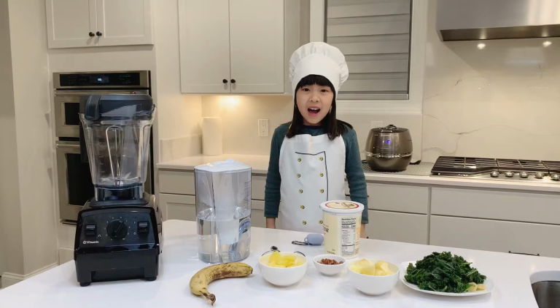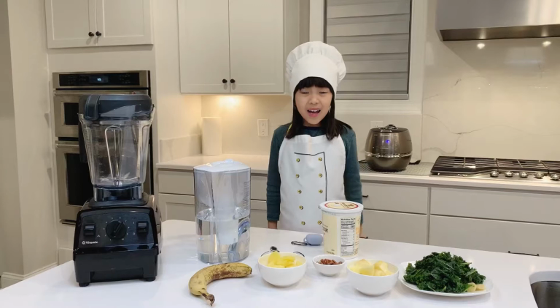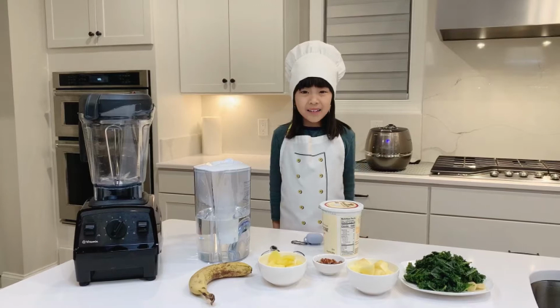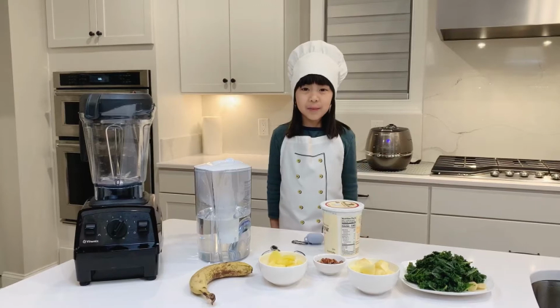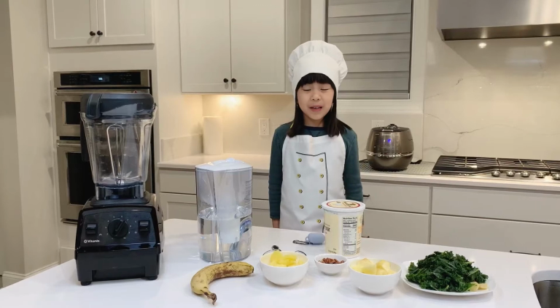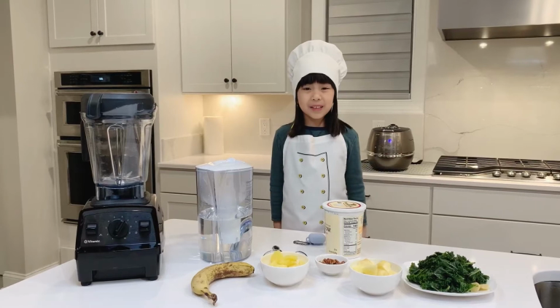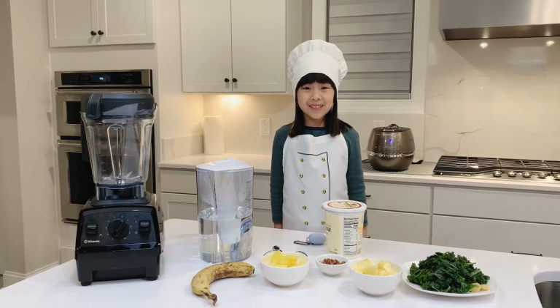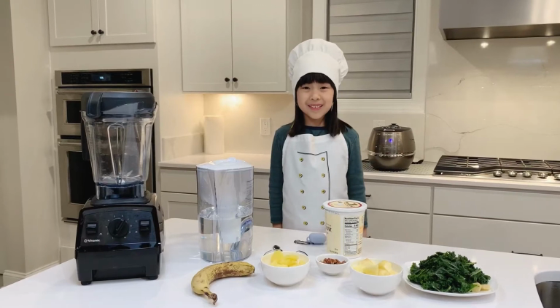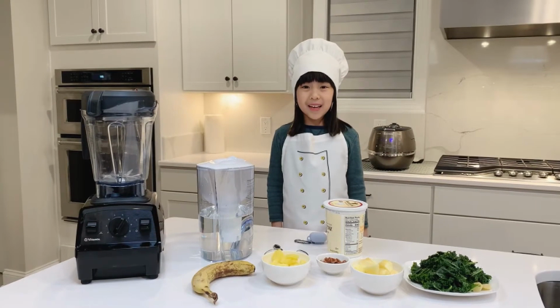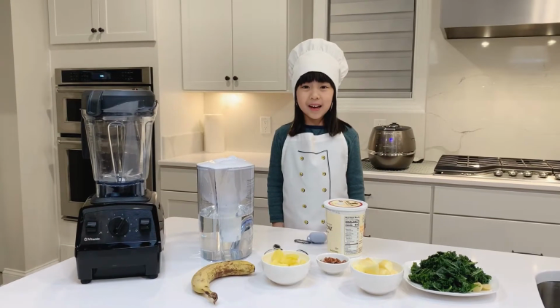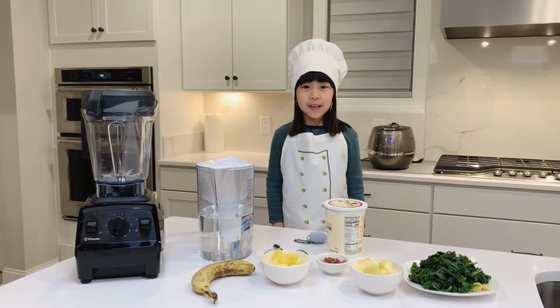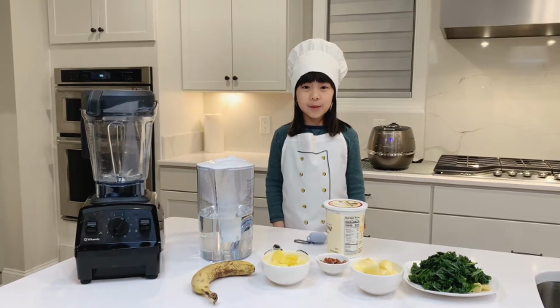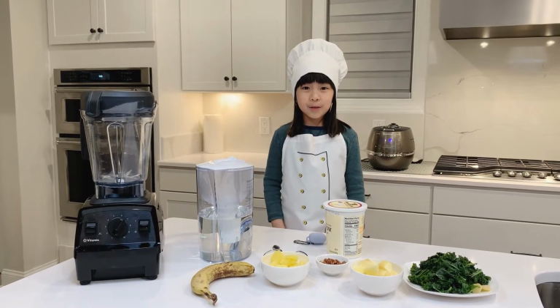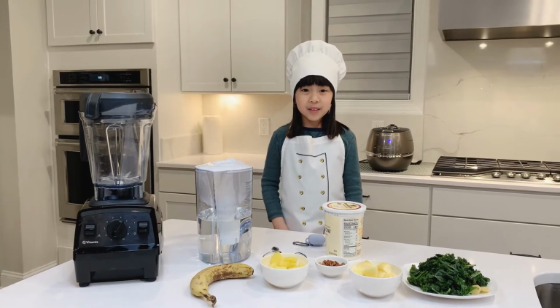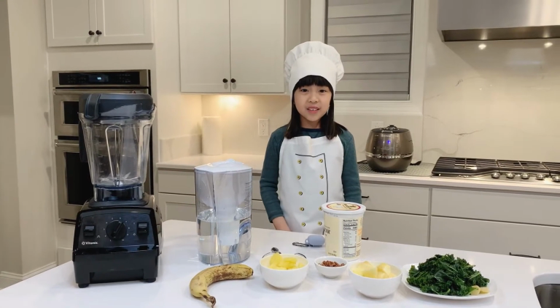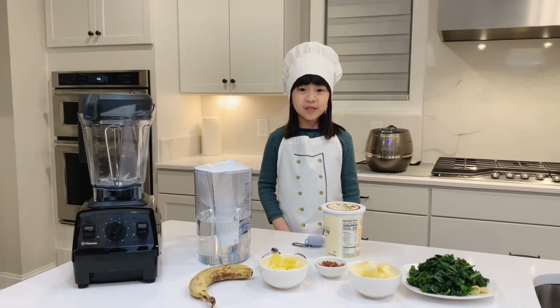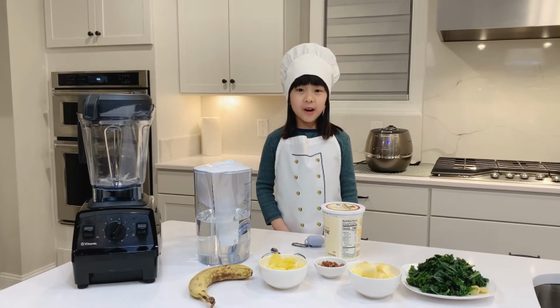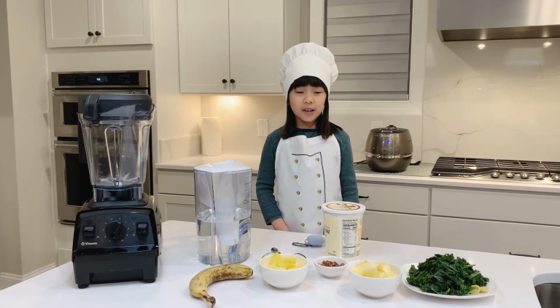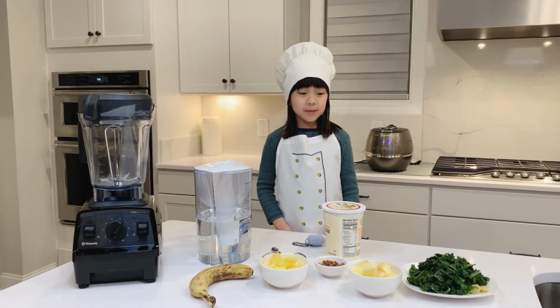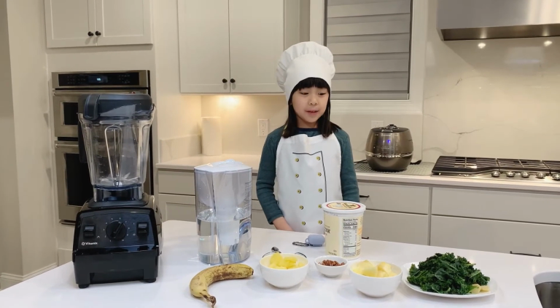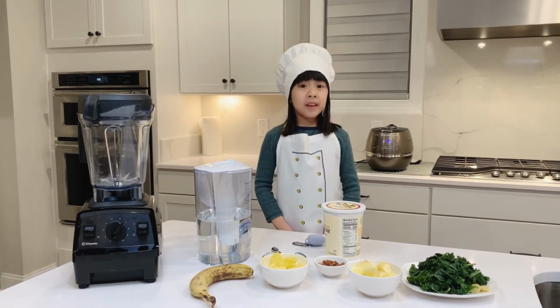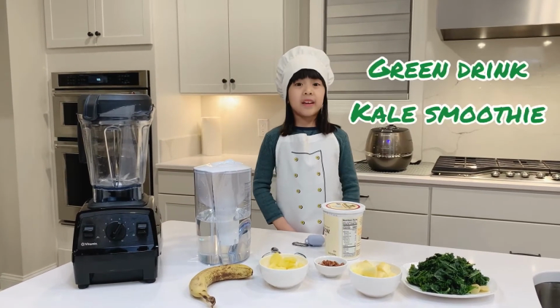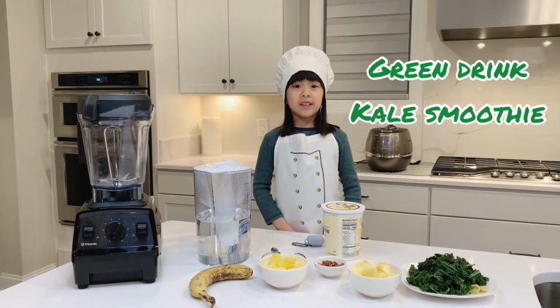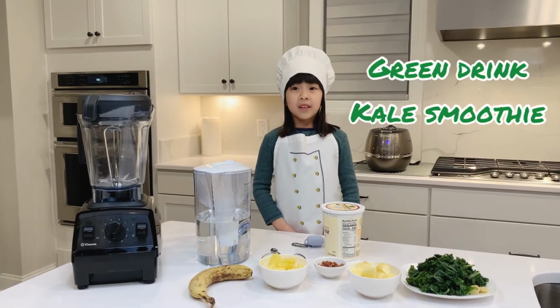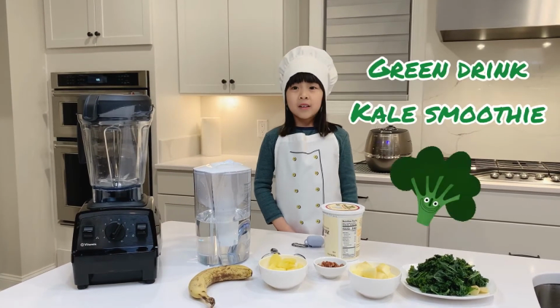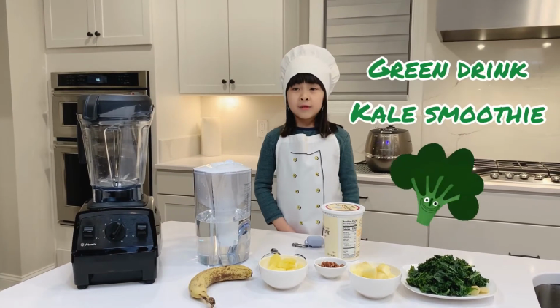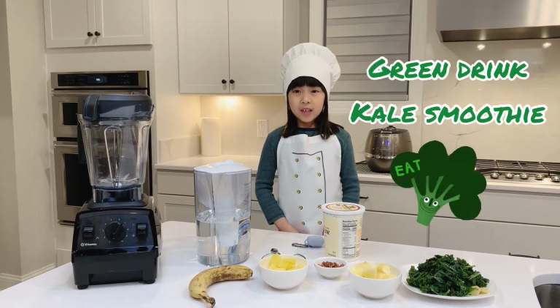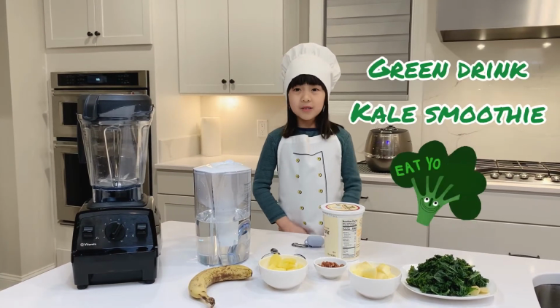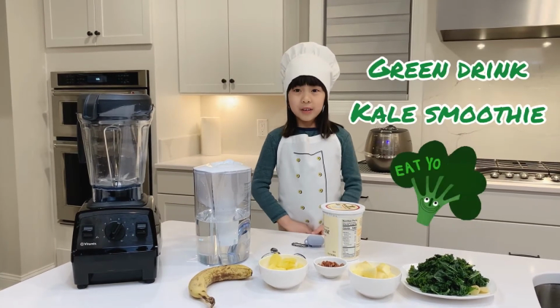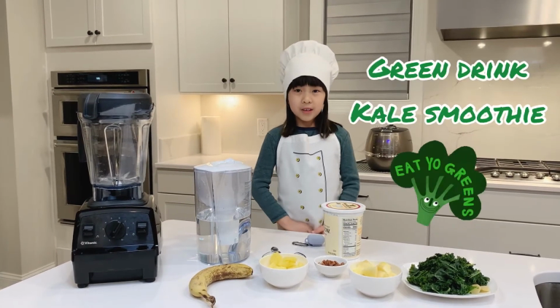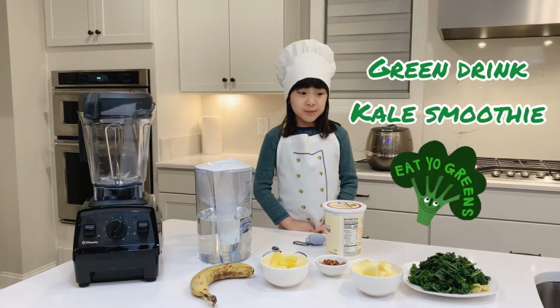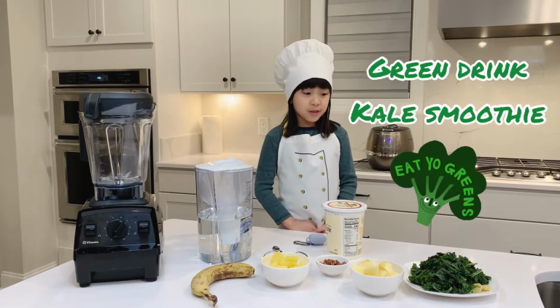Hi everybody, today I am going to teach you how to make a green drink smoothie.